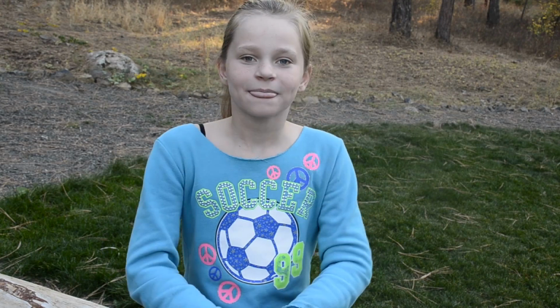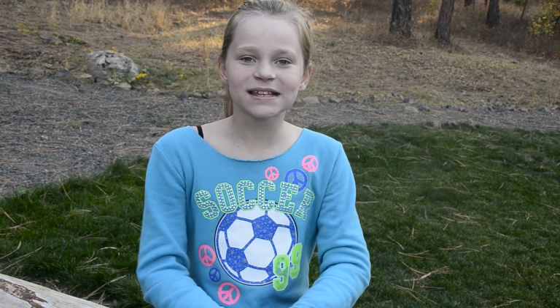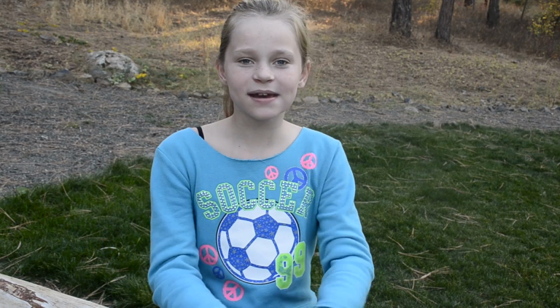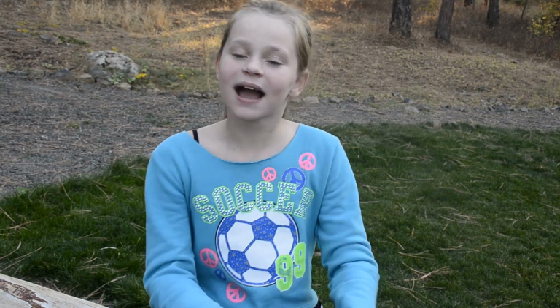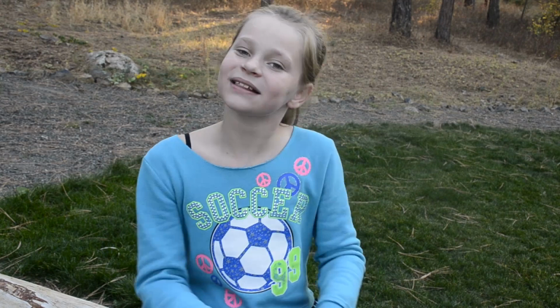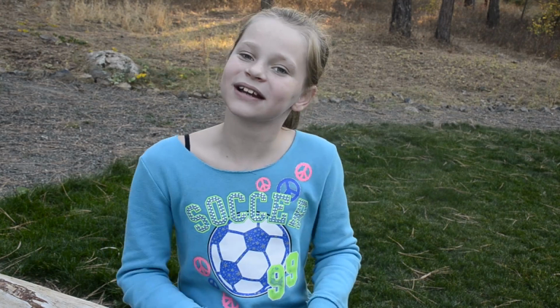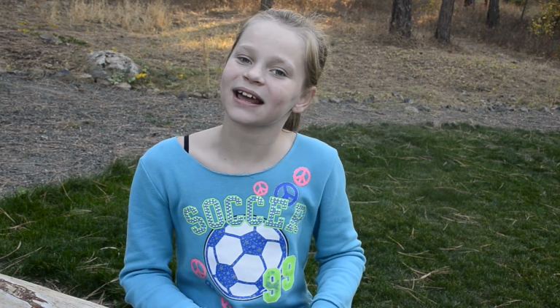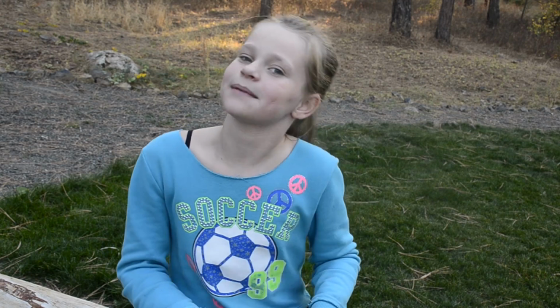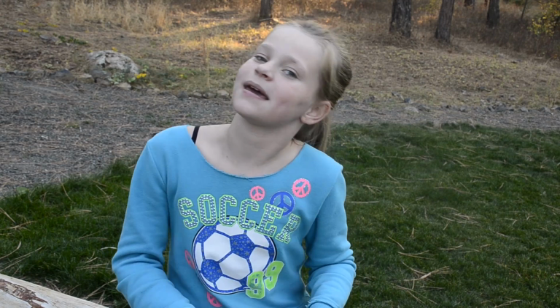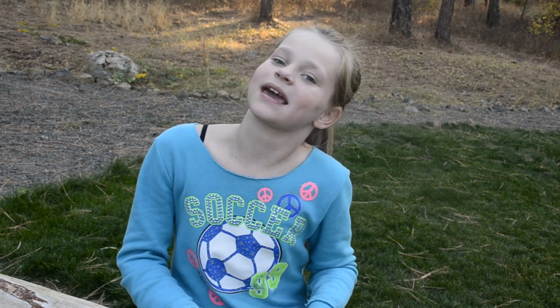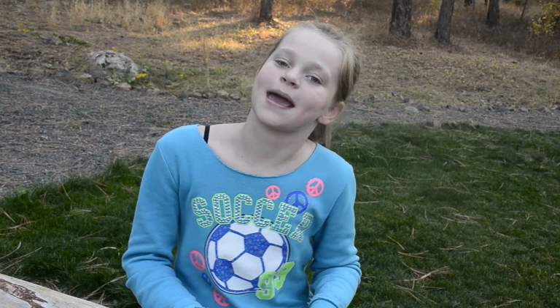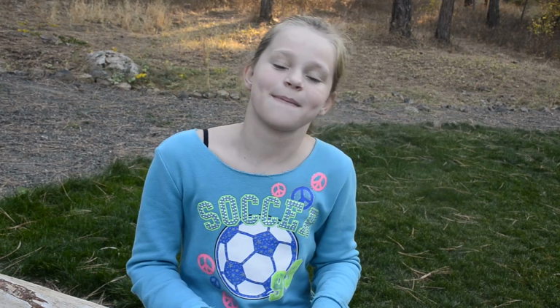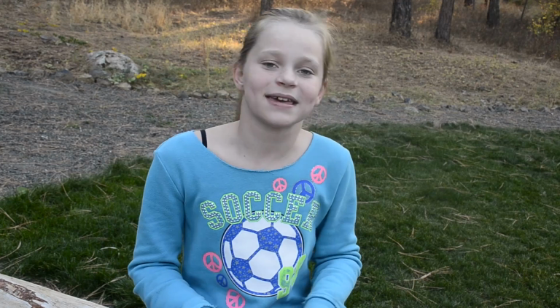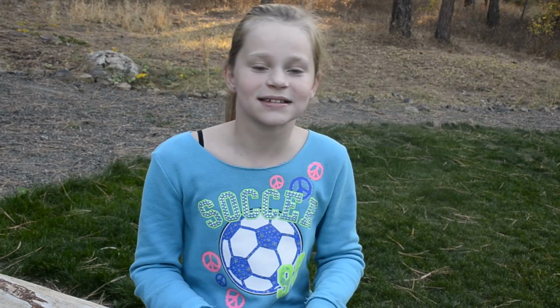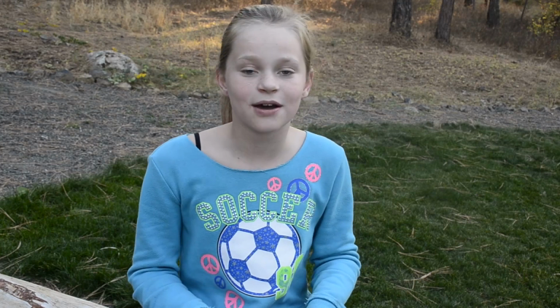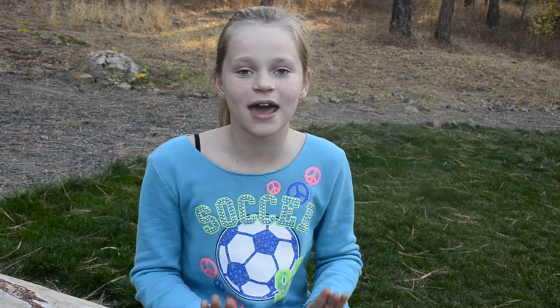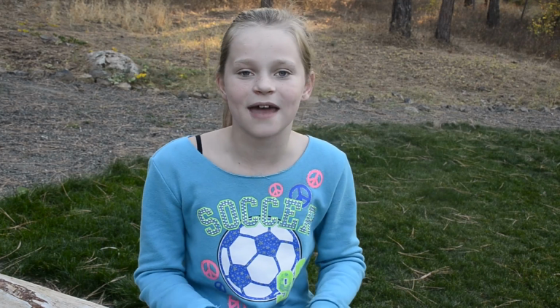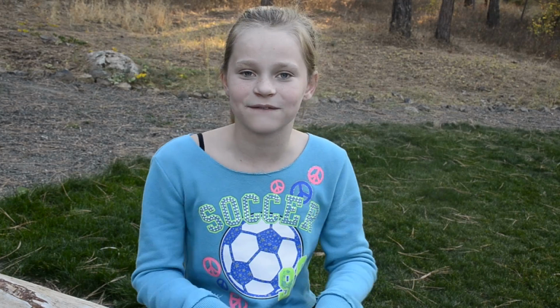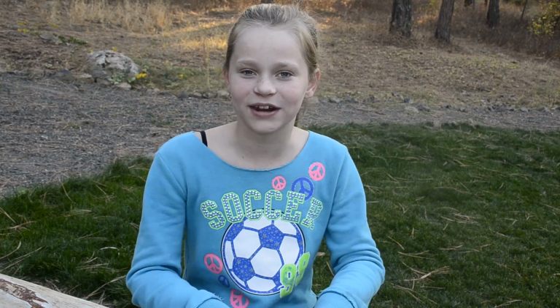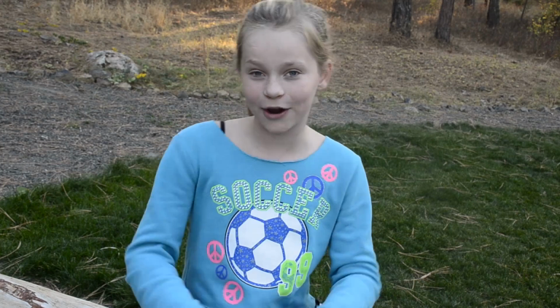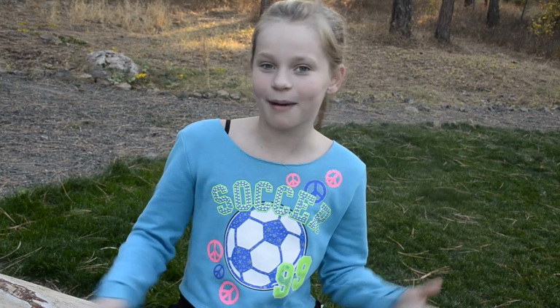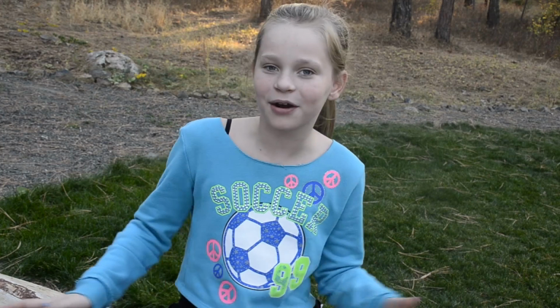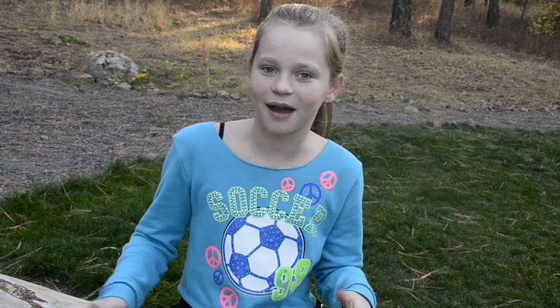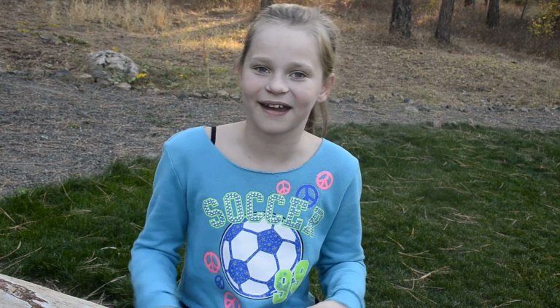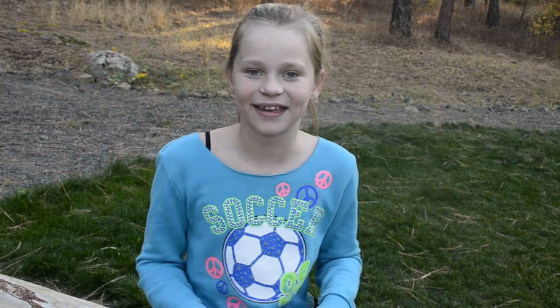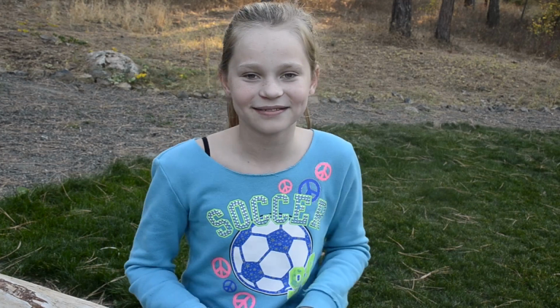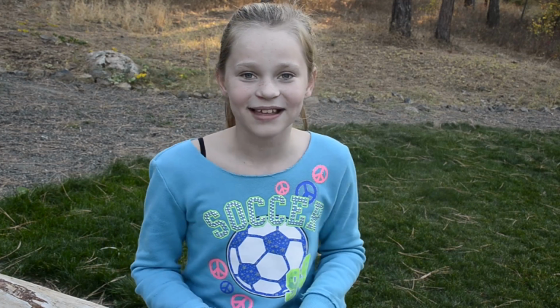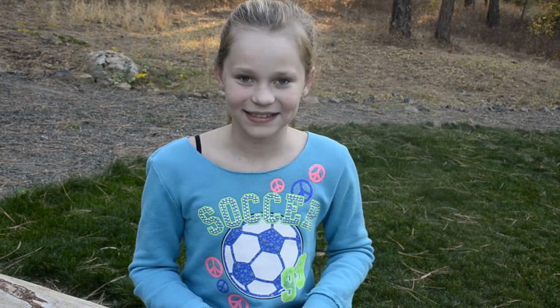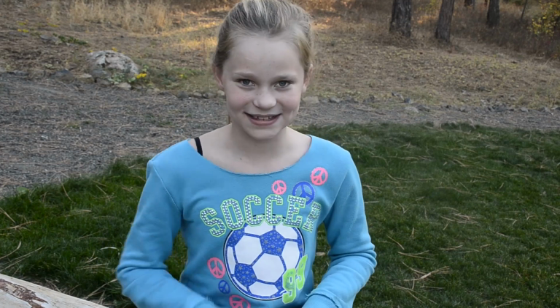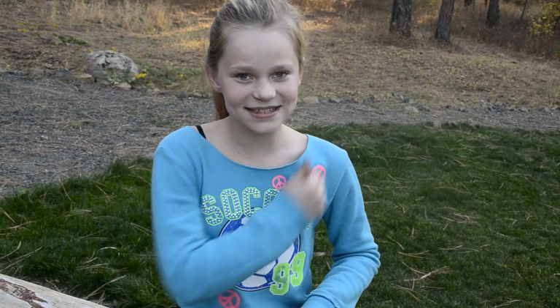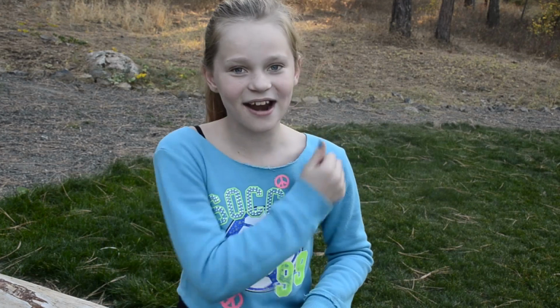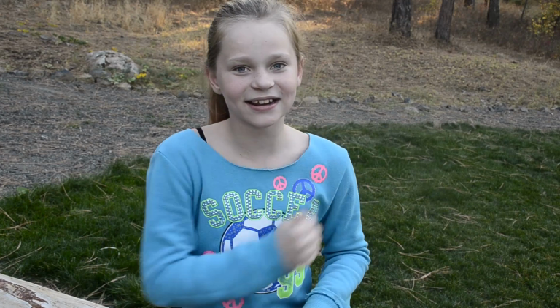This week I learned how to make a baking soda and vinegar bottle rocket. Let's get started.